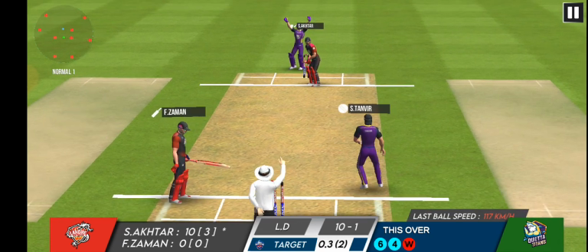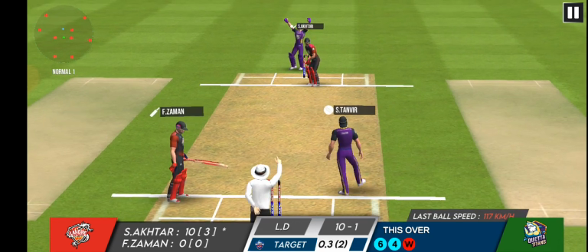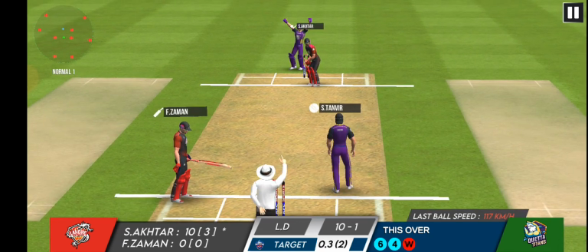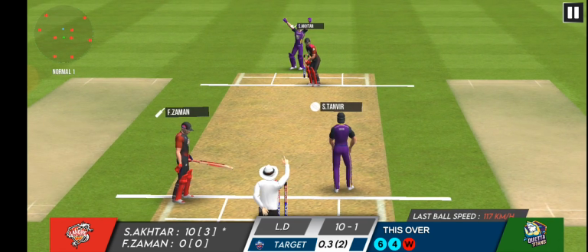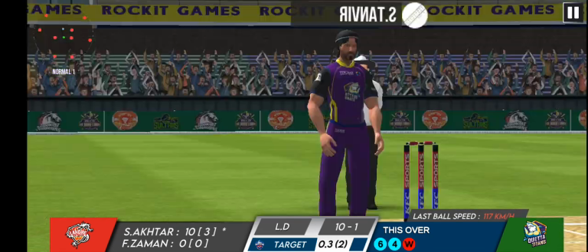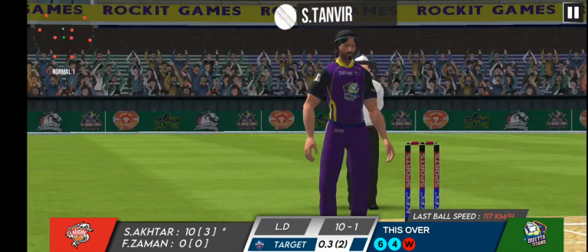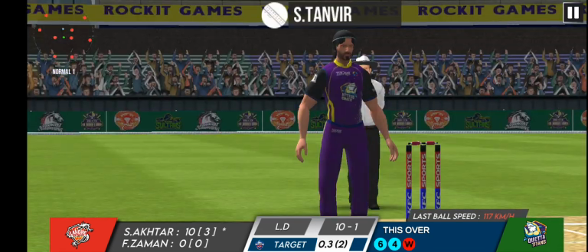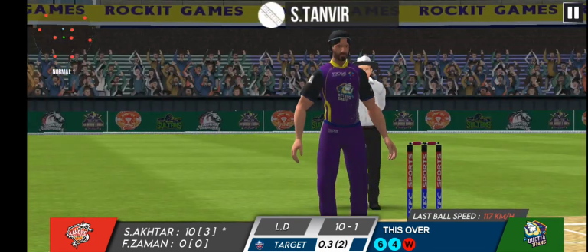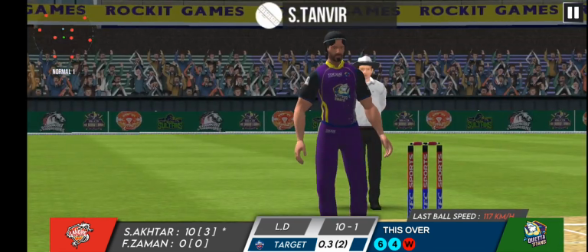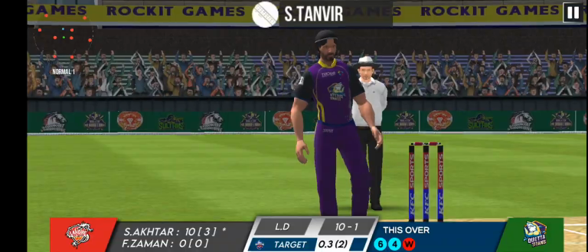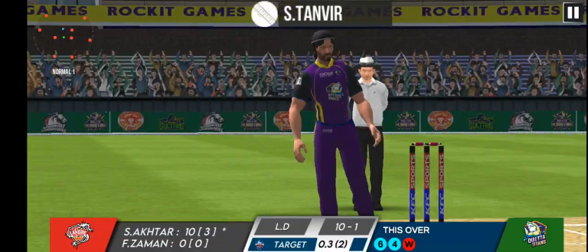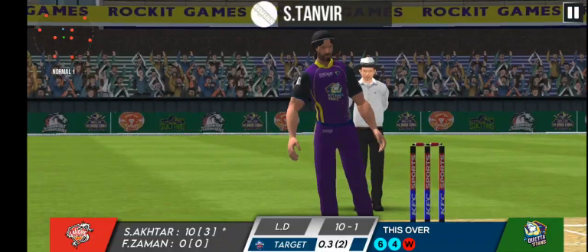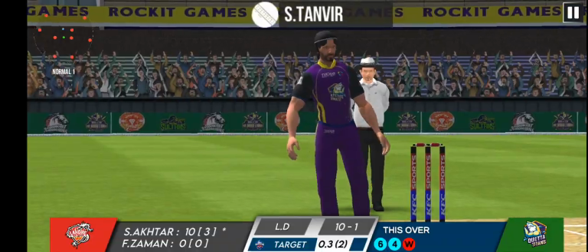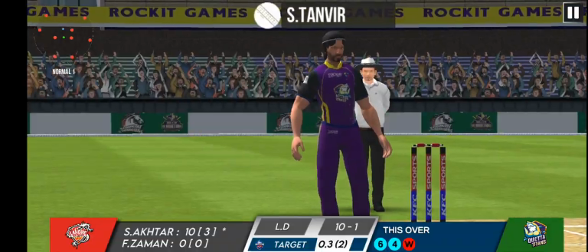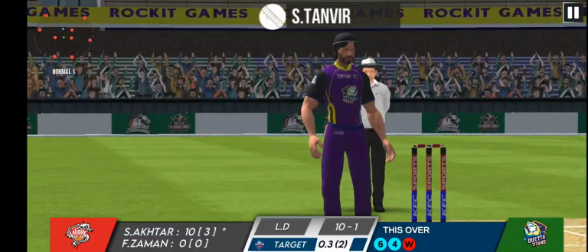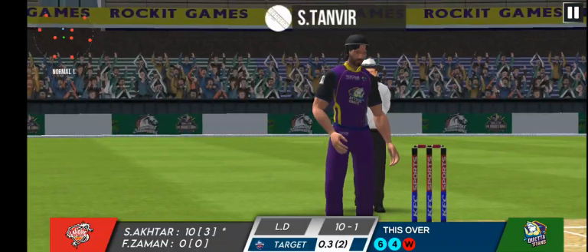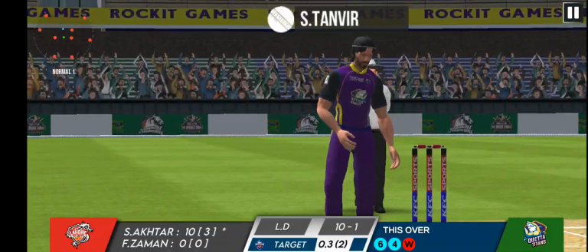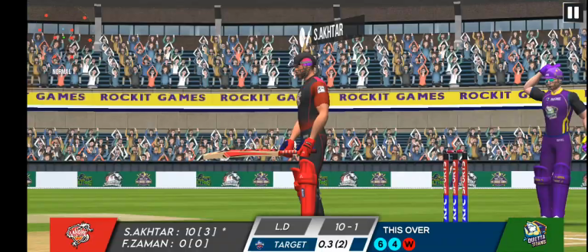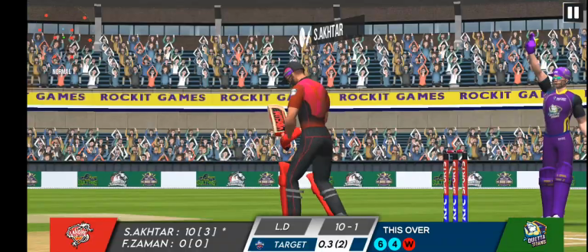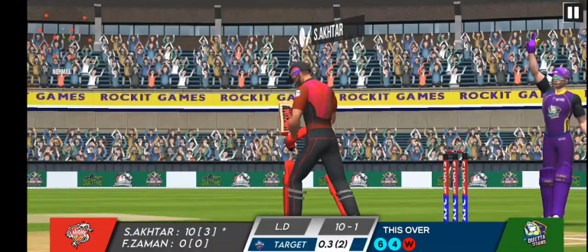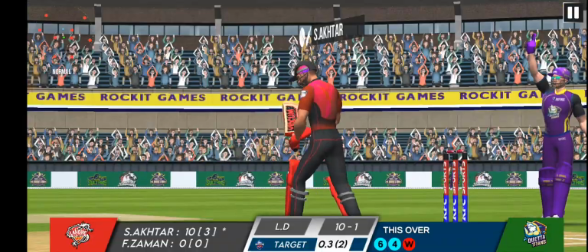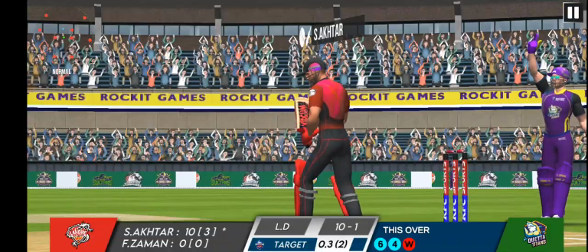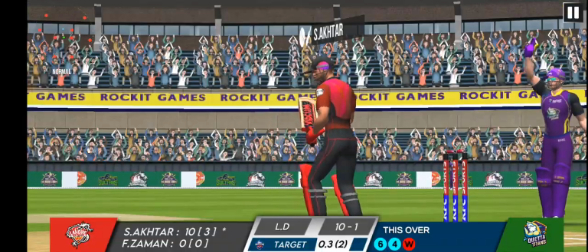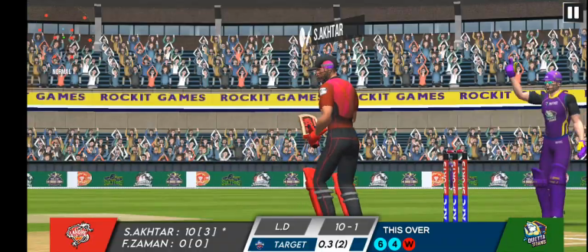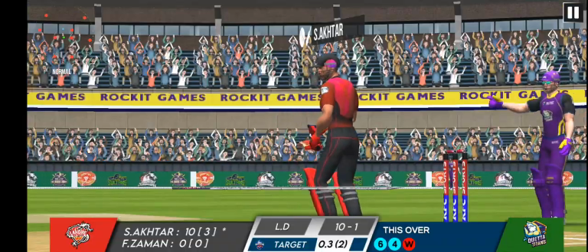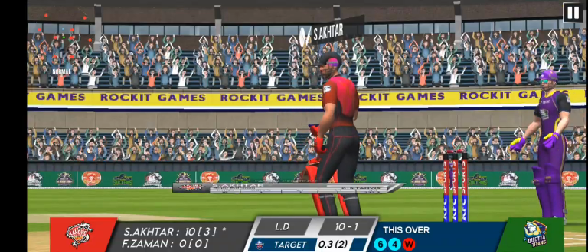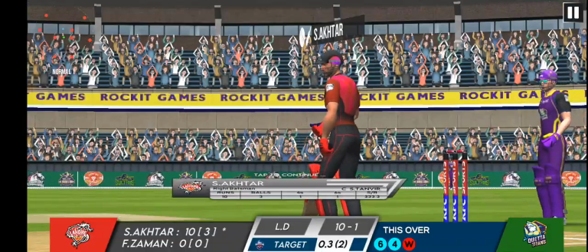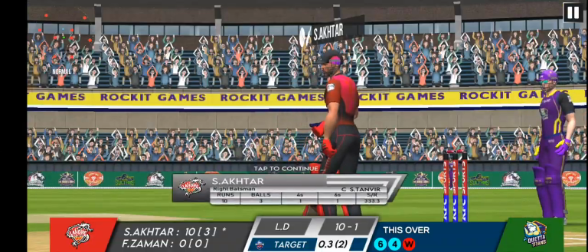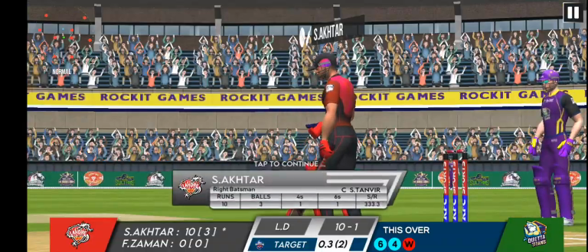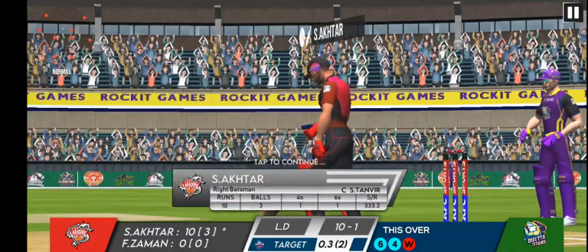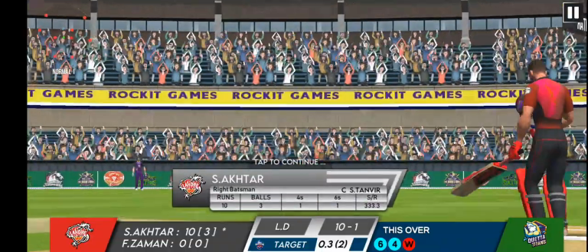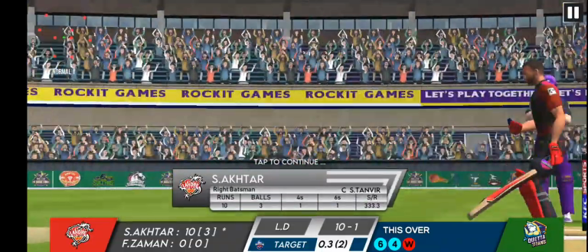What a catch! The fielder made it look easy but it was a crucial wicket for the fielding team.